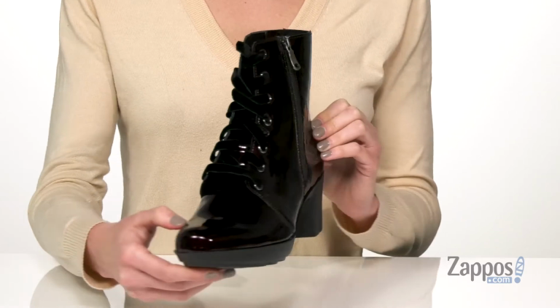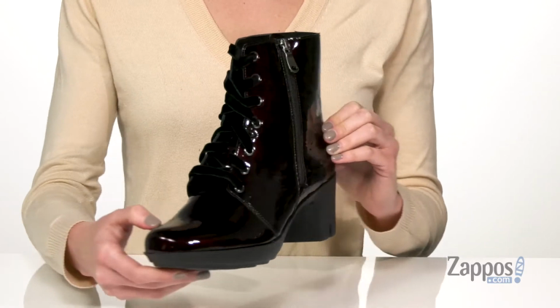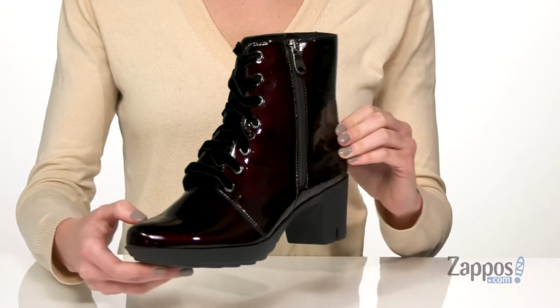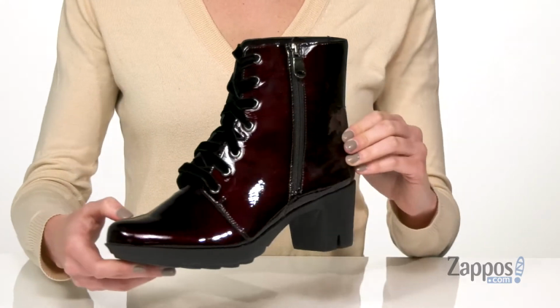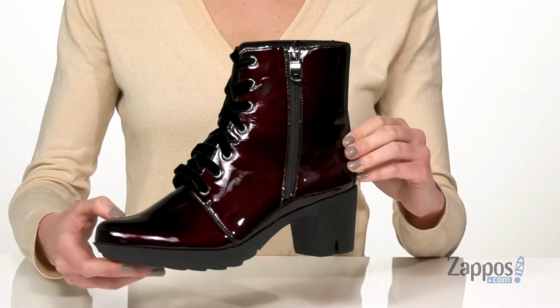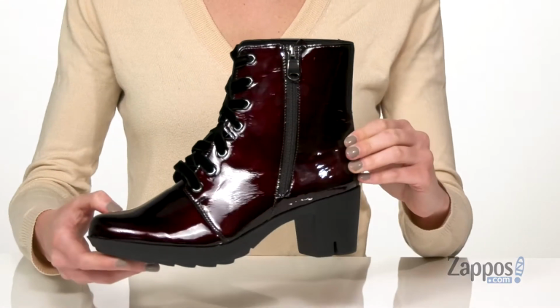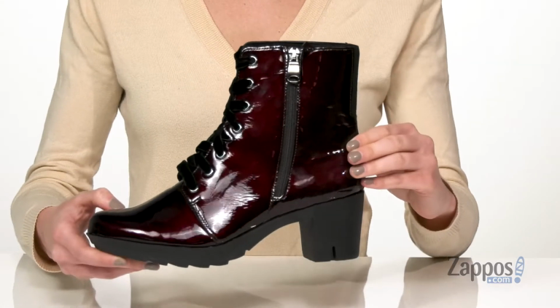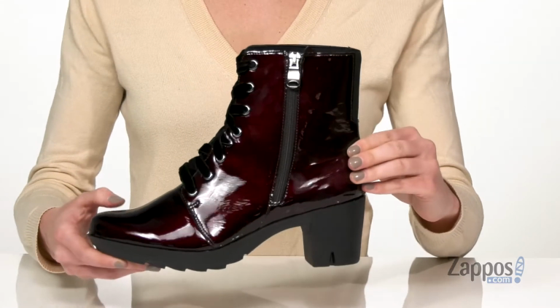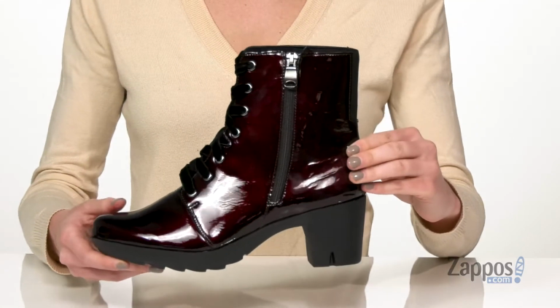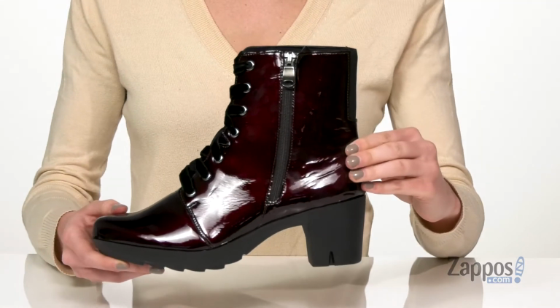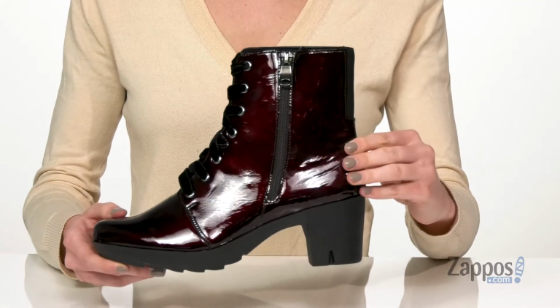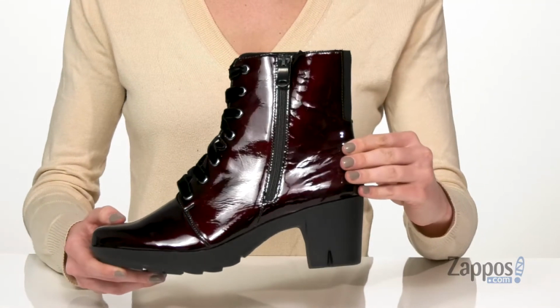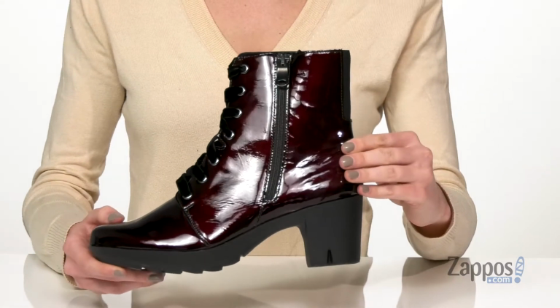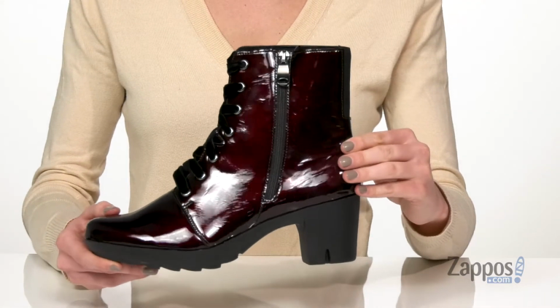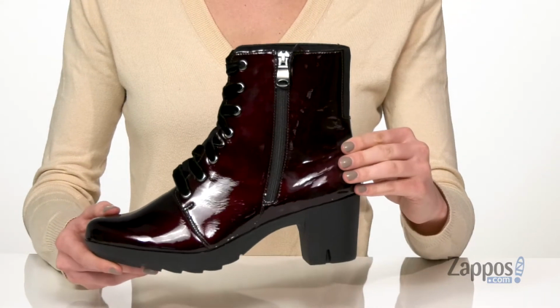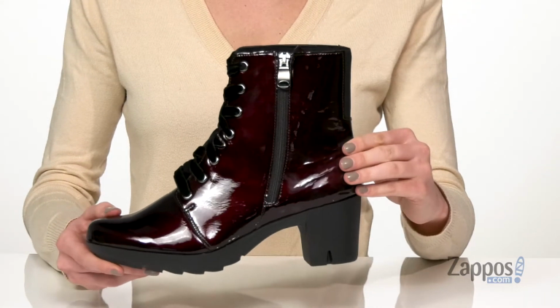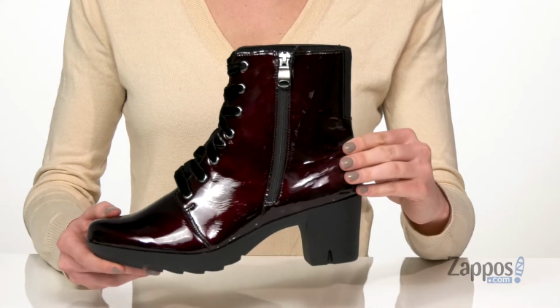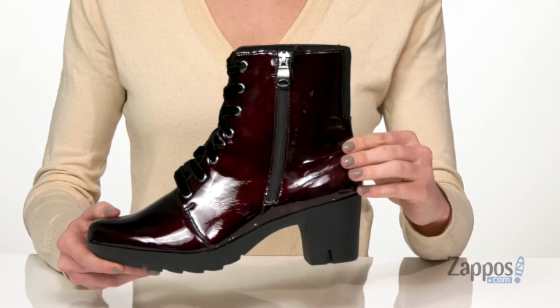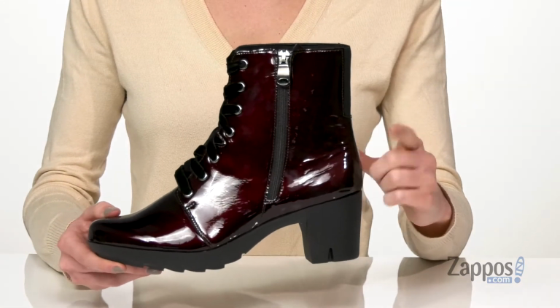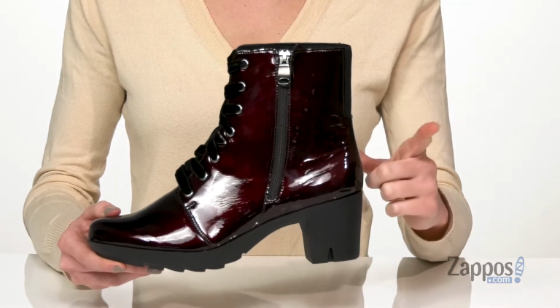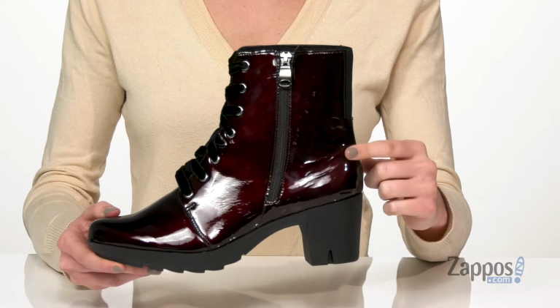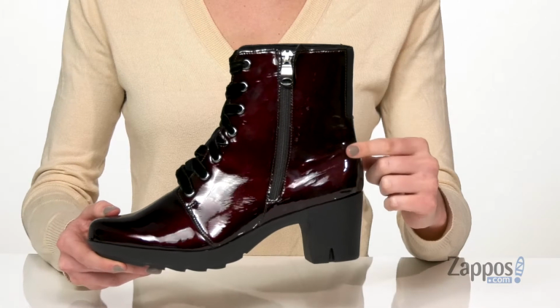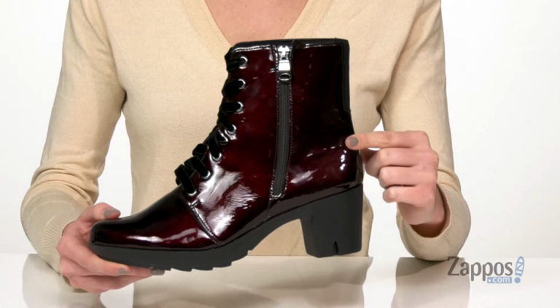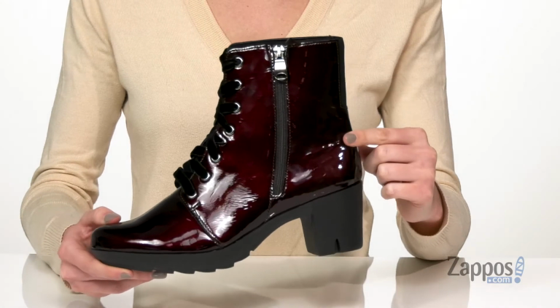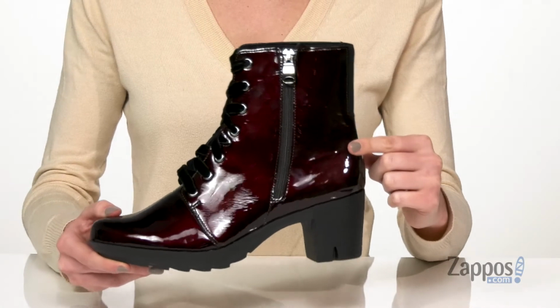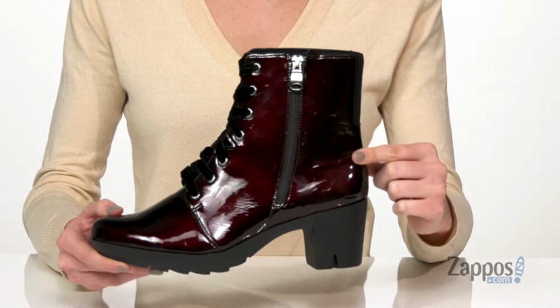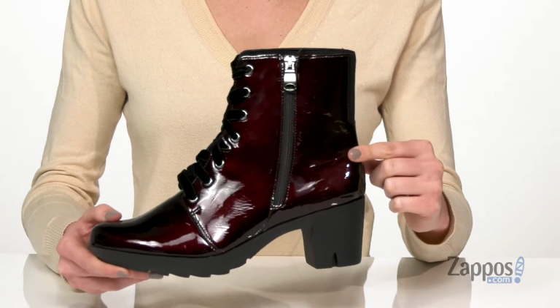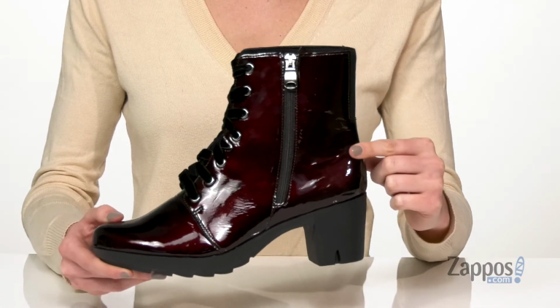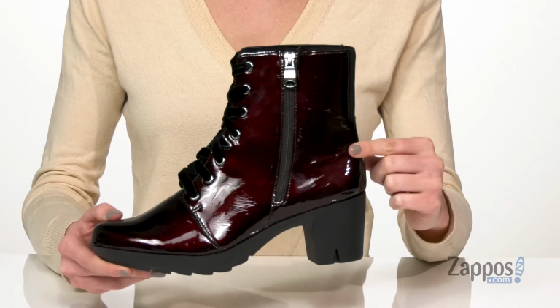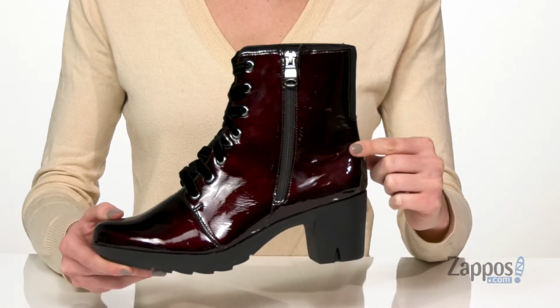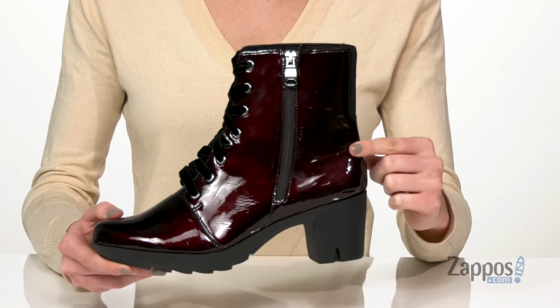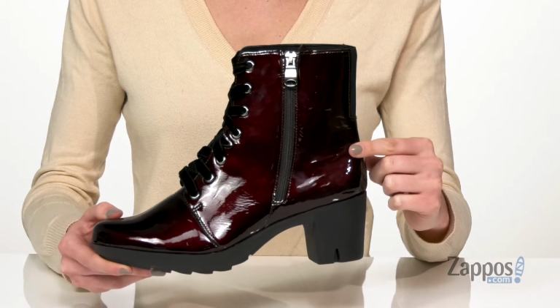This is the ruby red color, and with those black velvet laces, these boots are totally holiday ready.